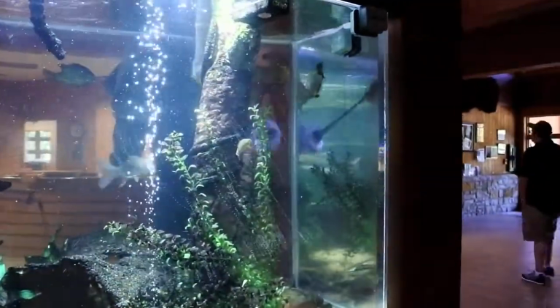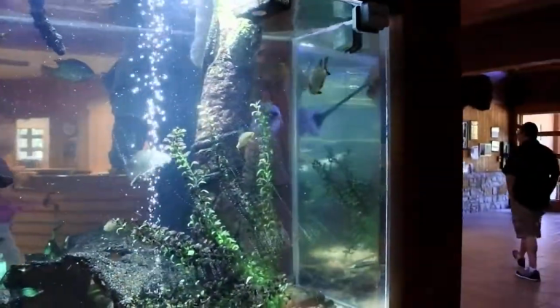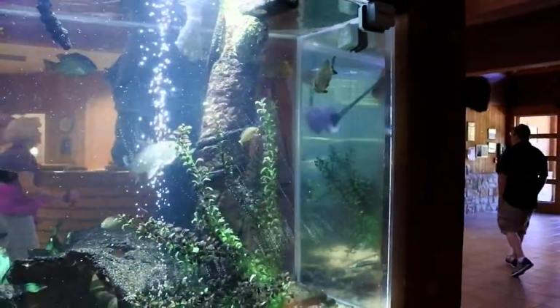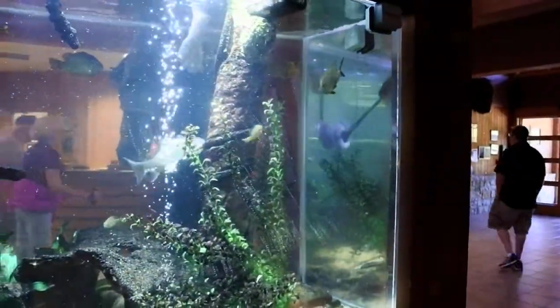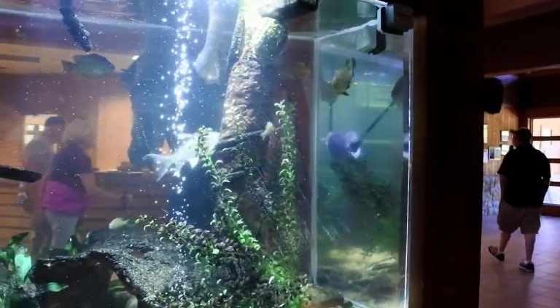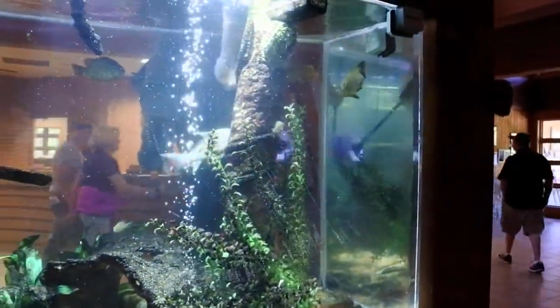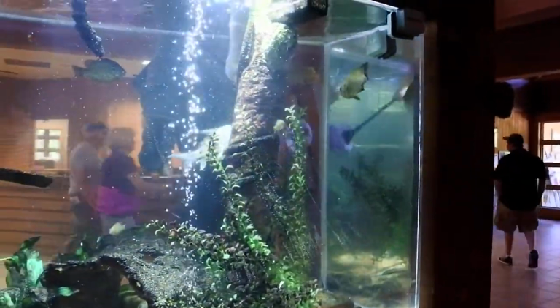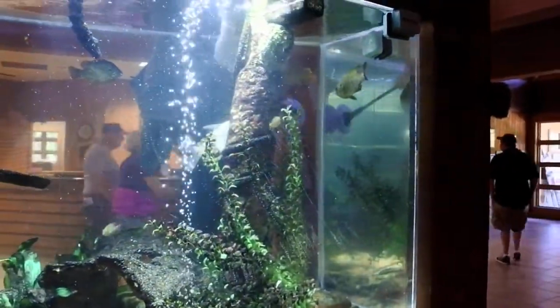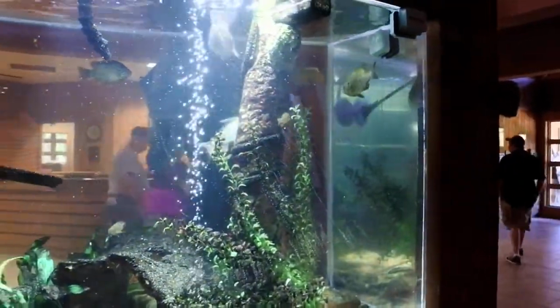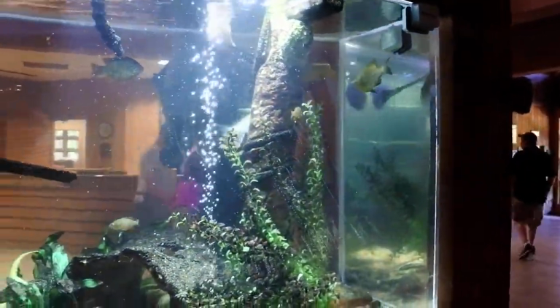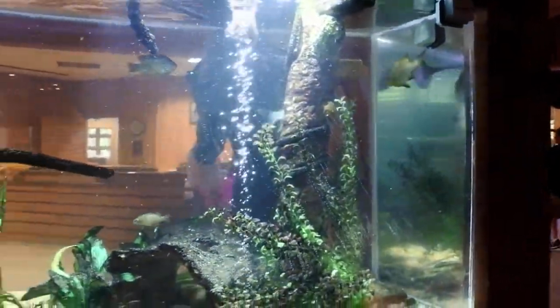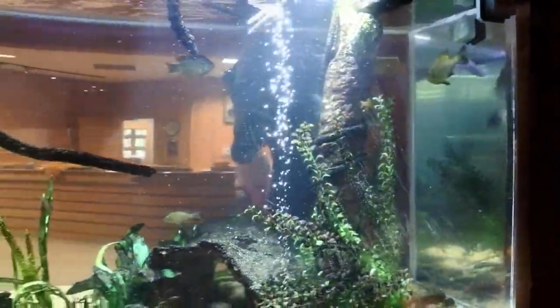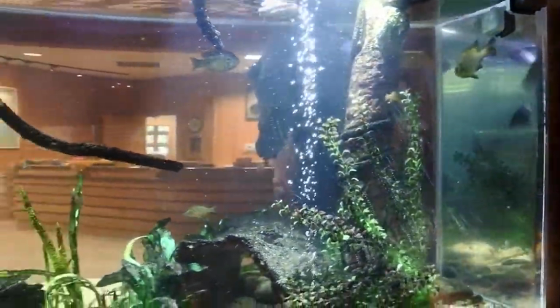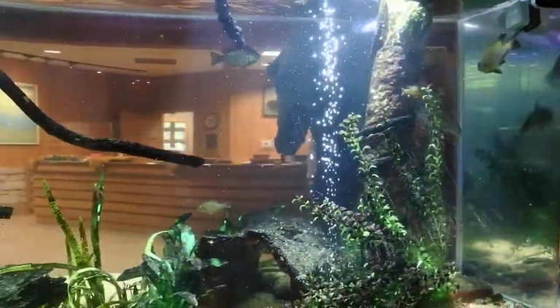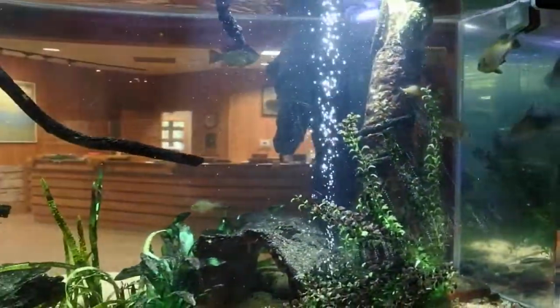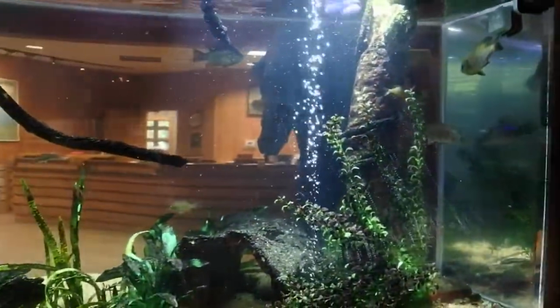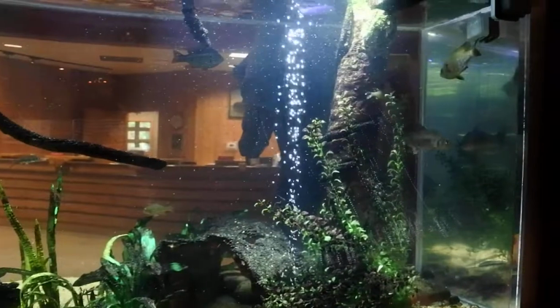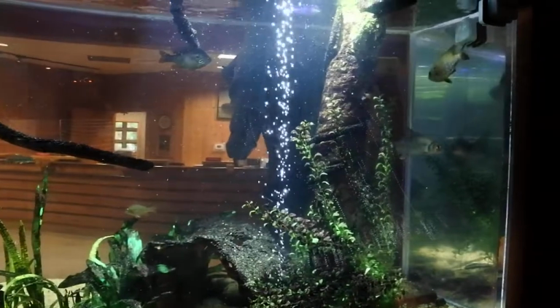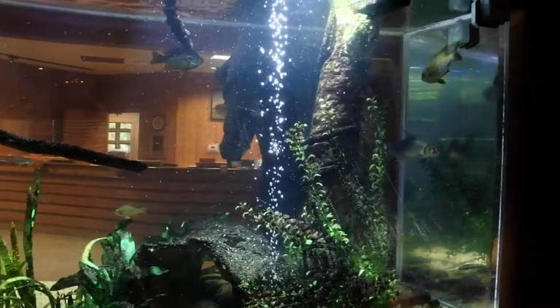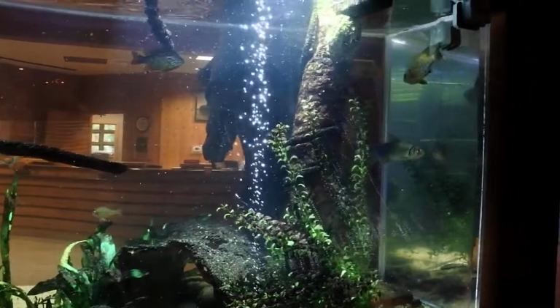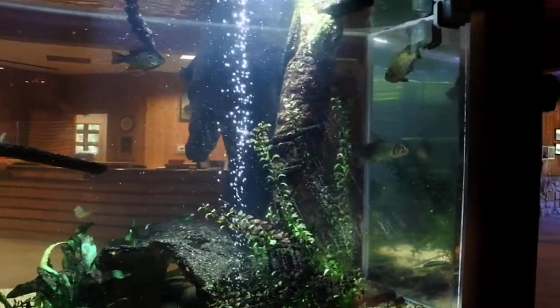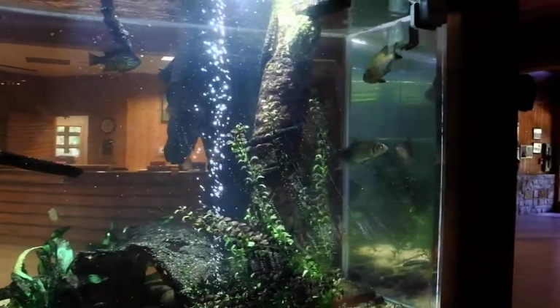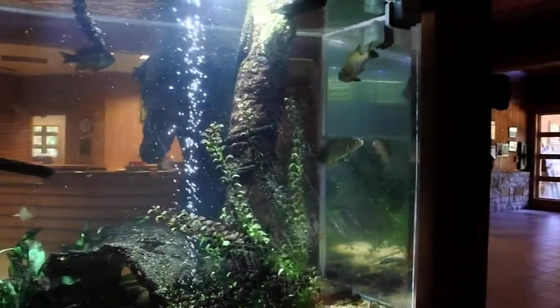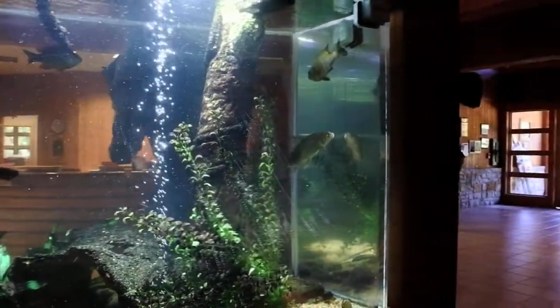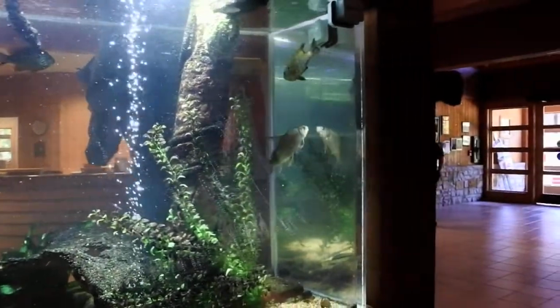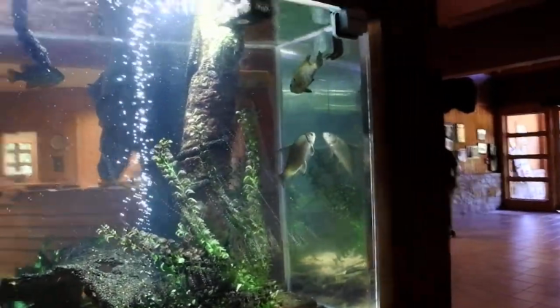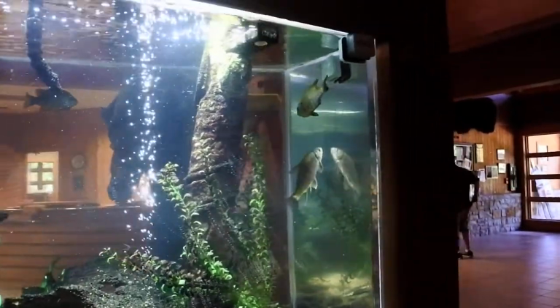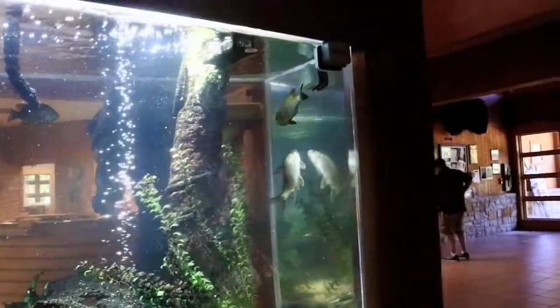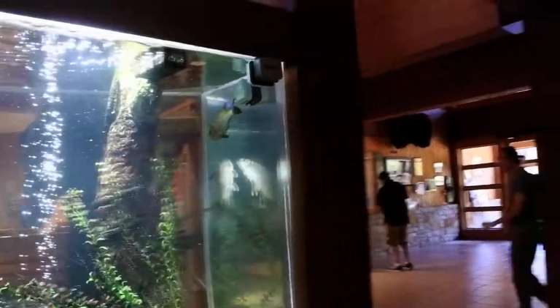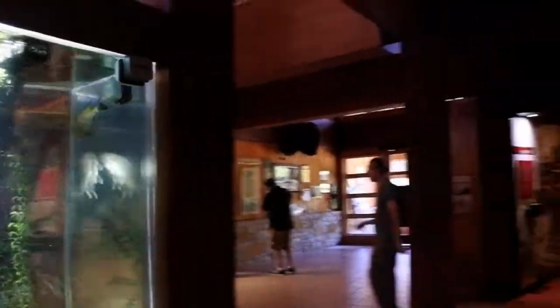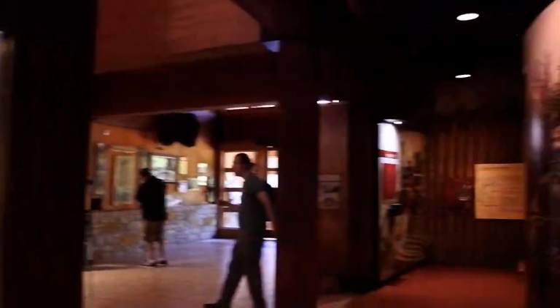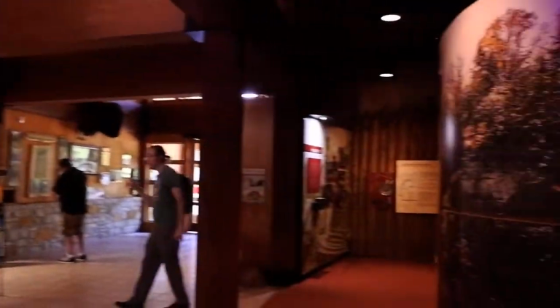A lady cleaning the fish tank. Is that how you clean the inside of a fish tank? Interesting.